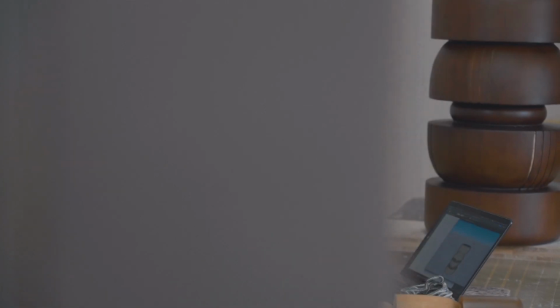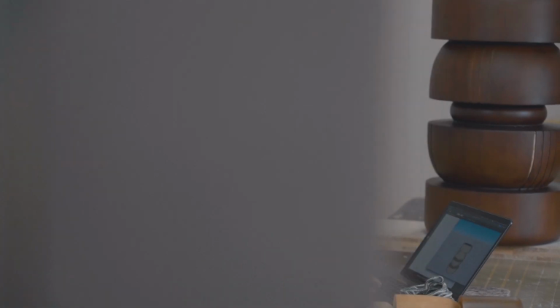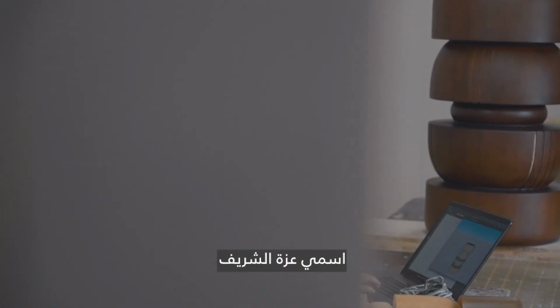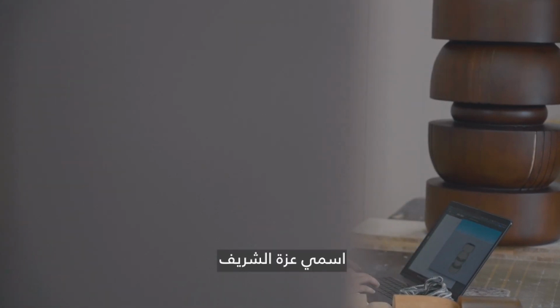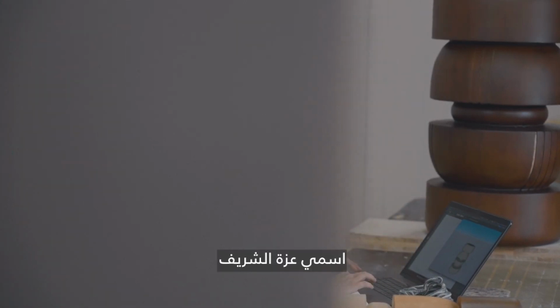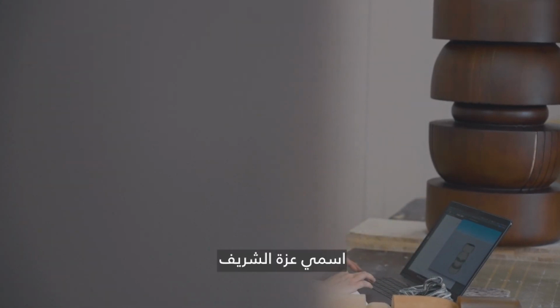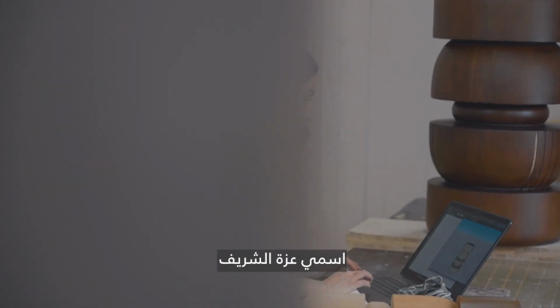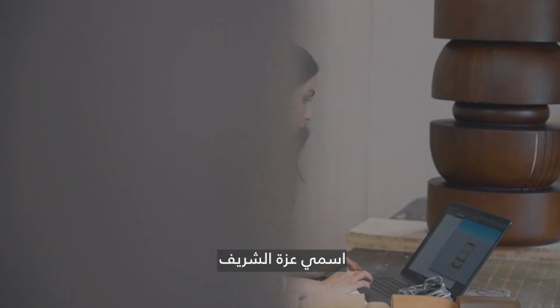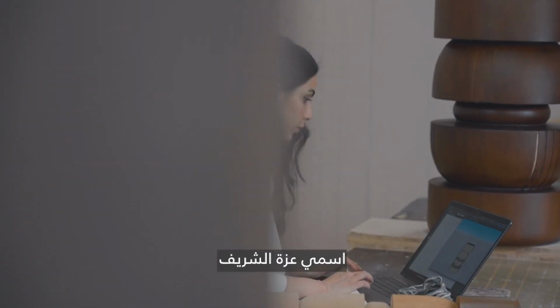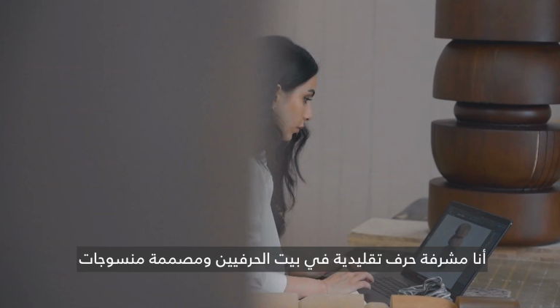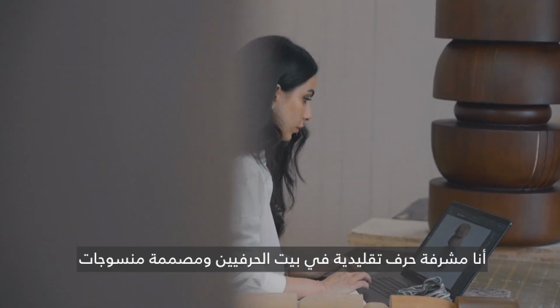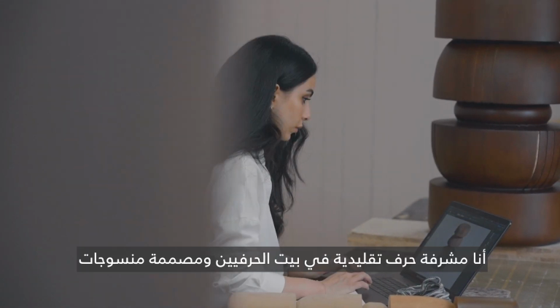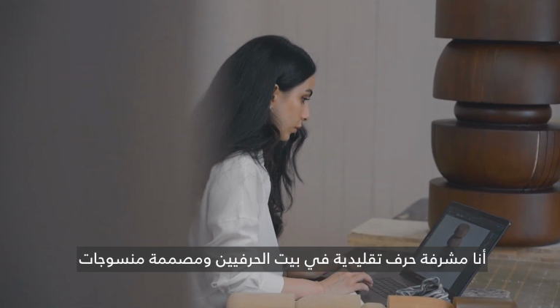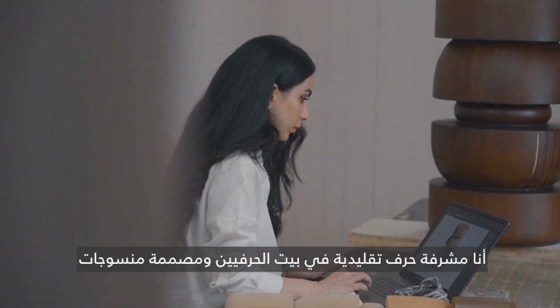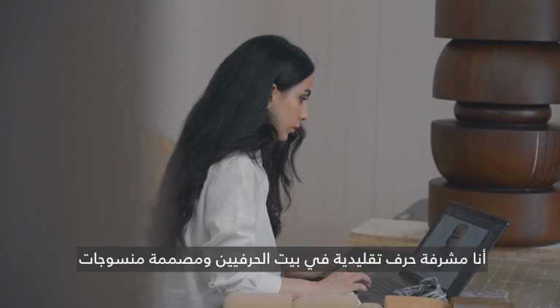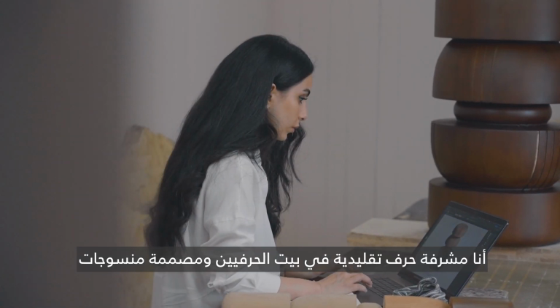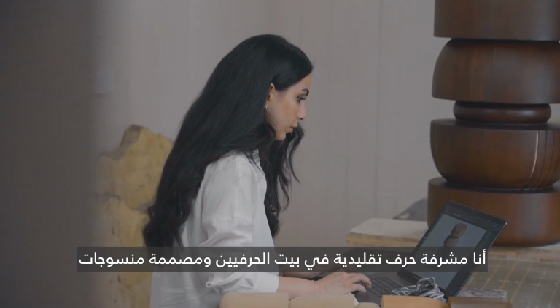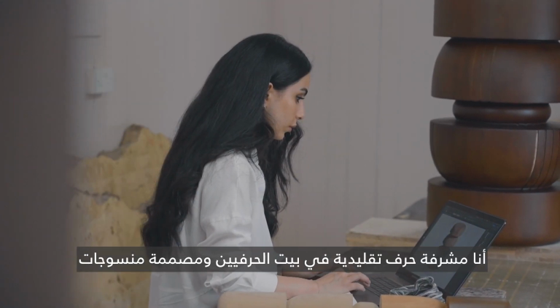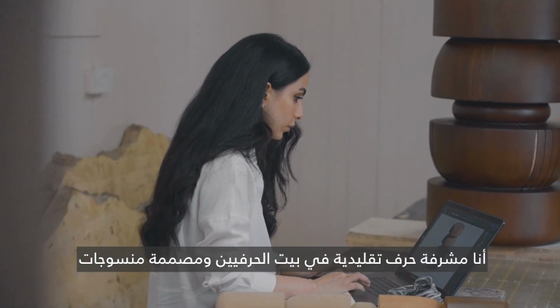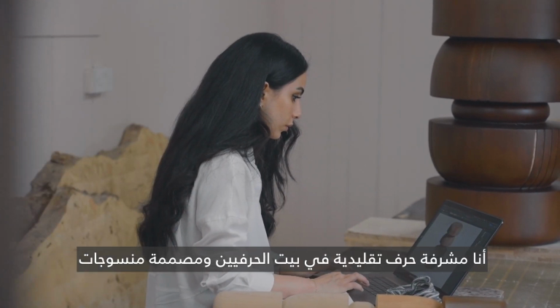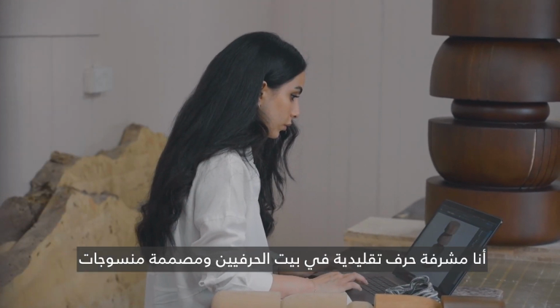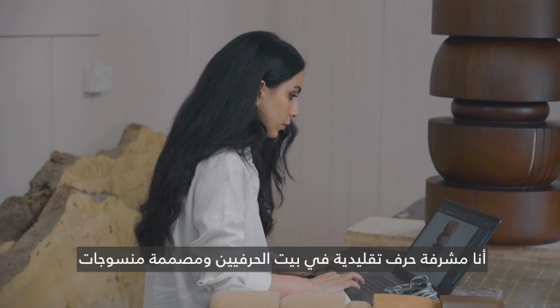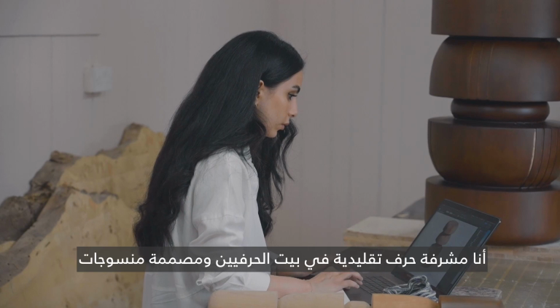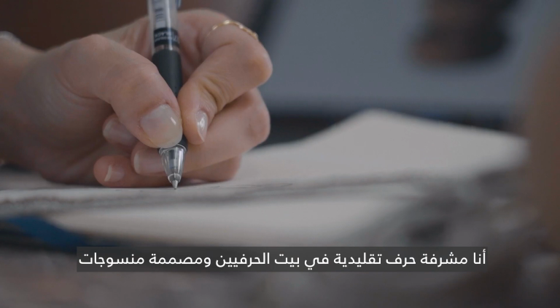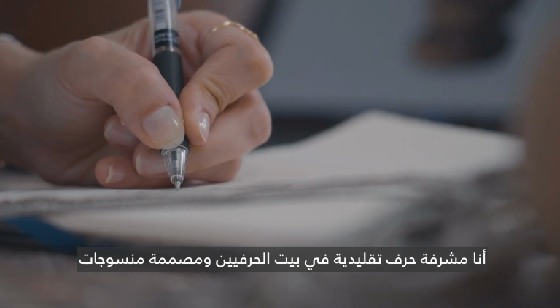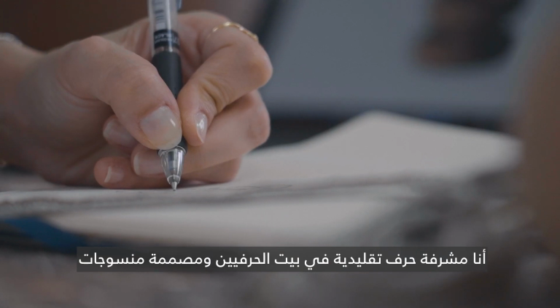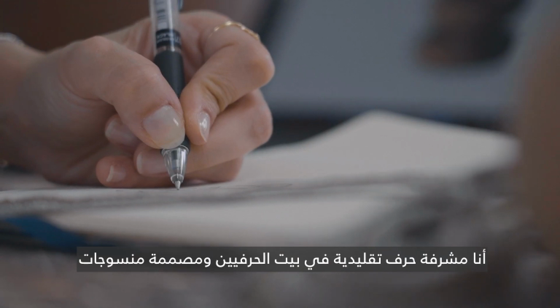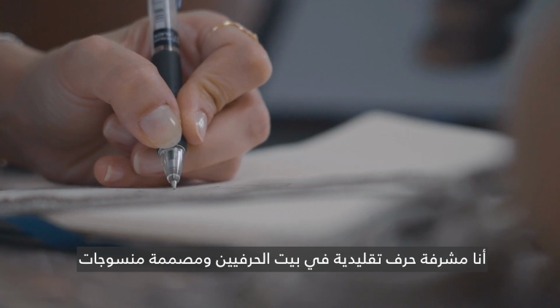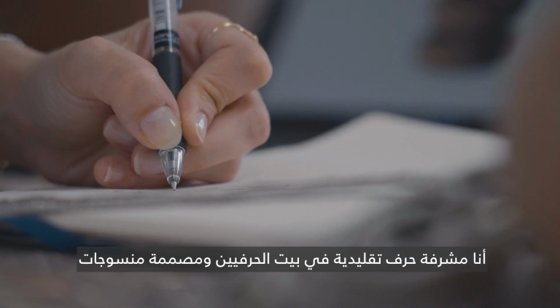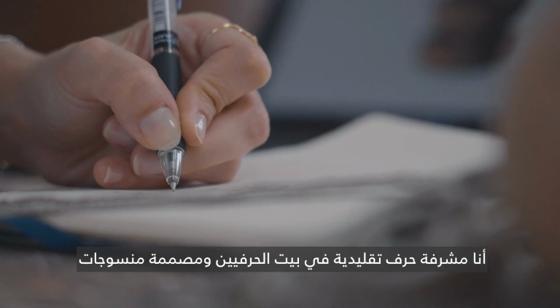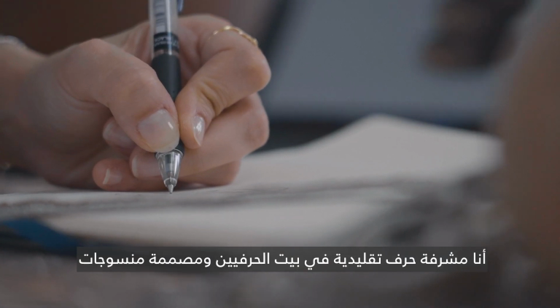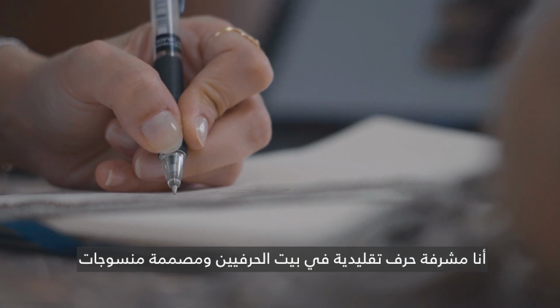My name is Azza Sharif. I'm a traditional crafts supervisor at House of Artisans, a textile and product designer.